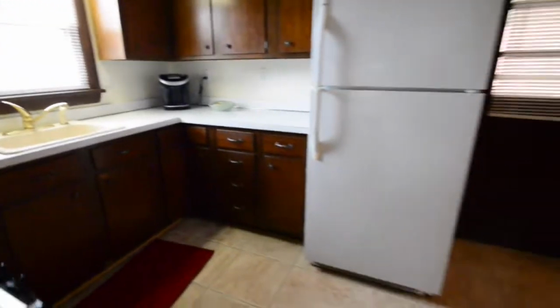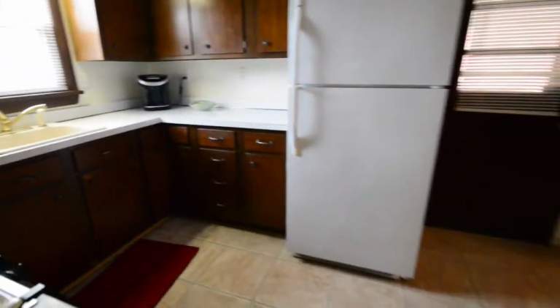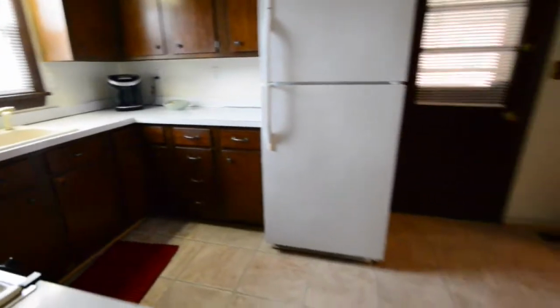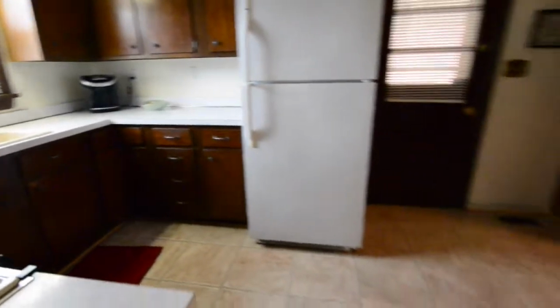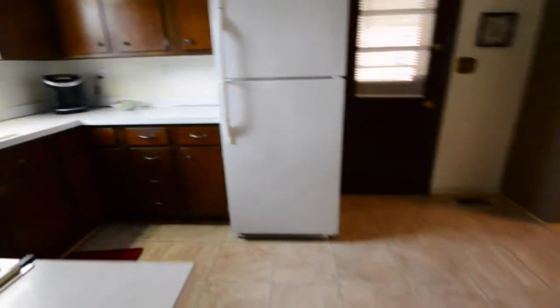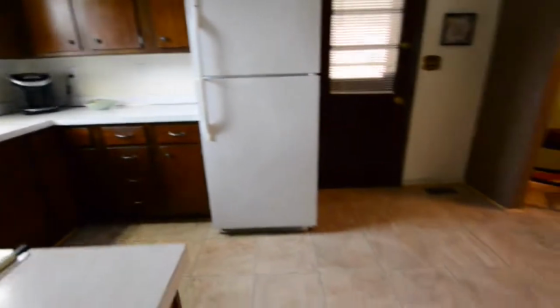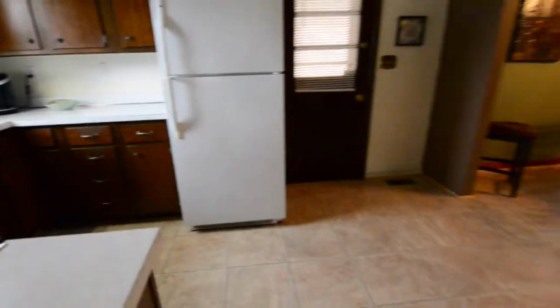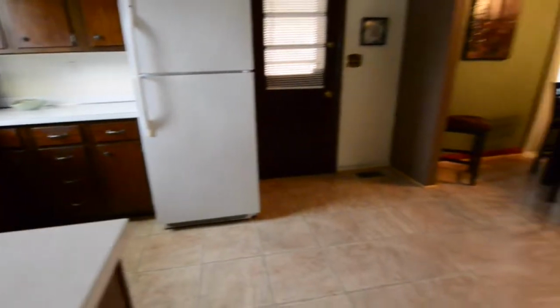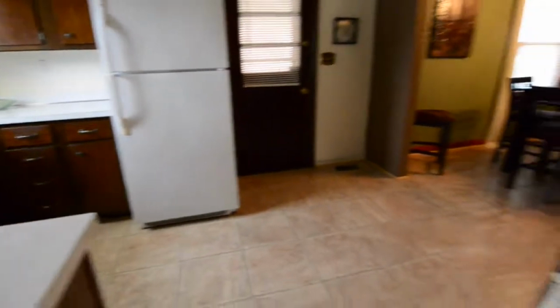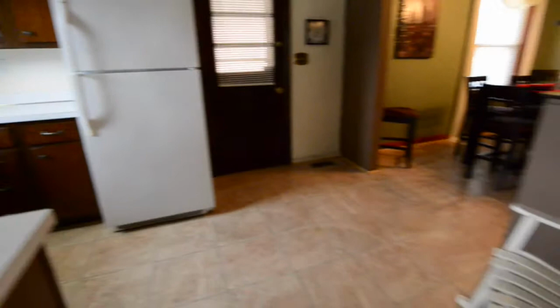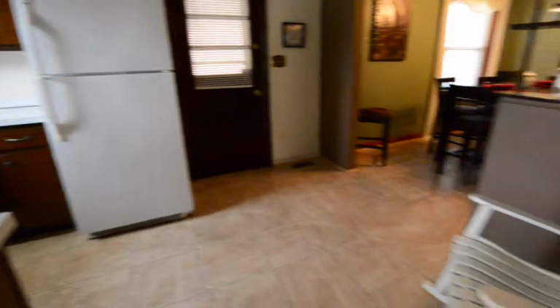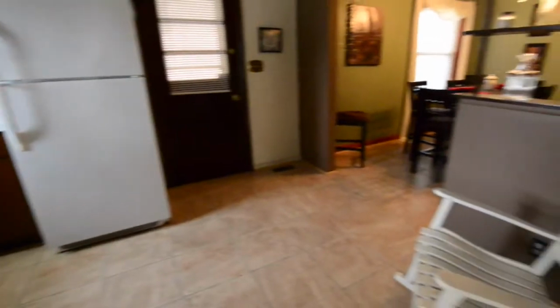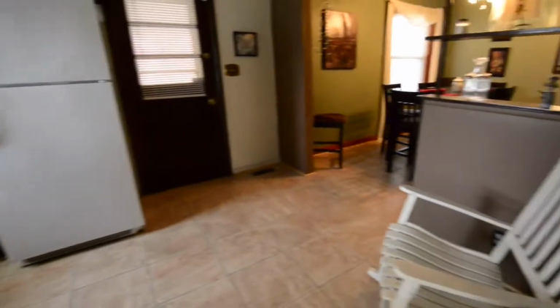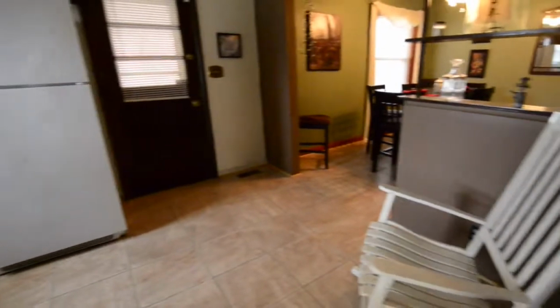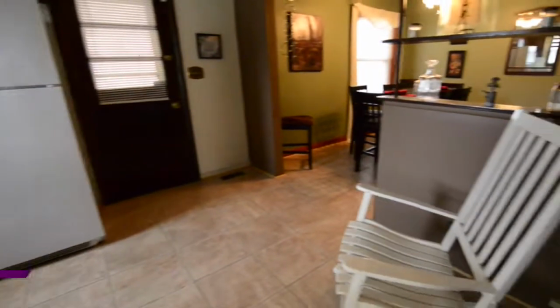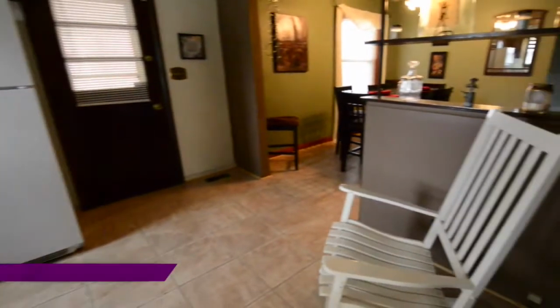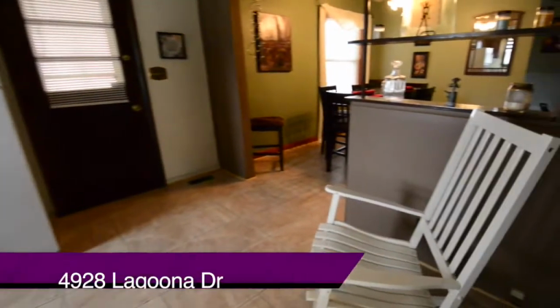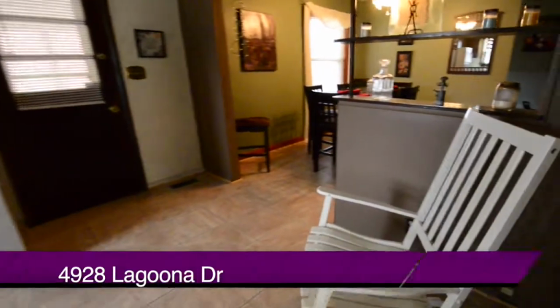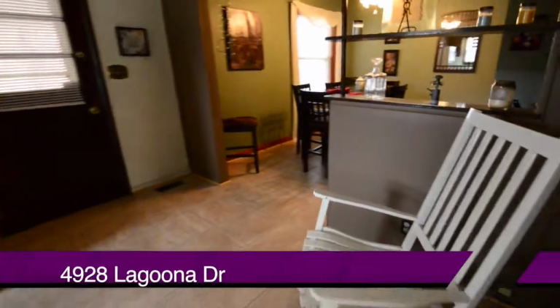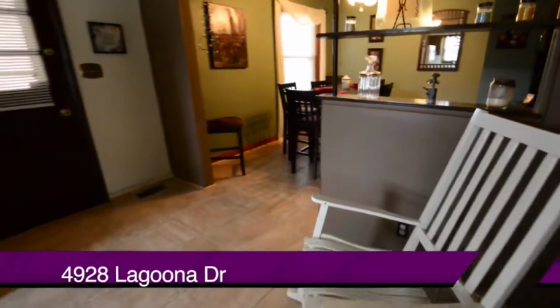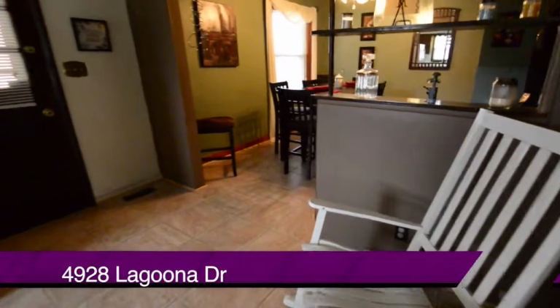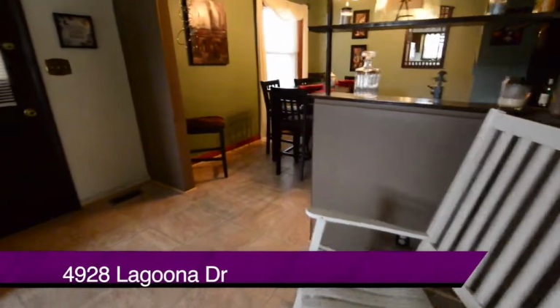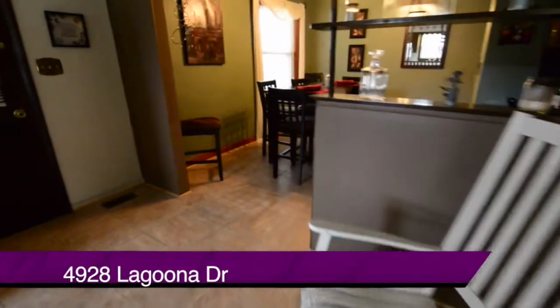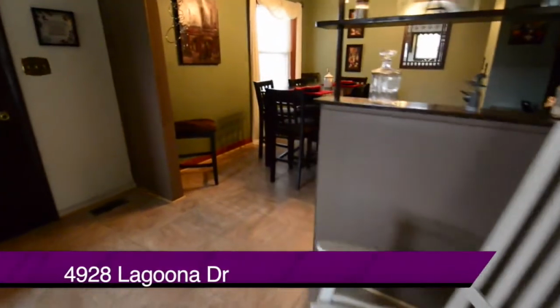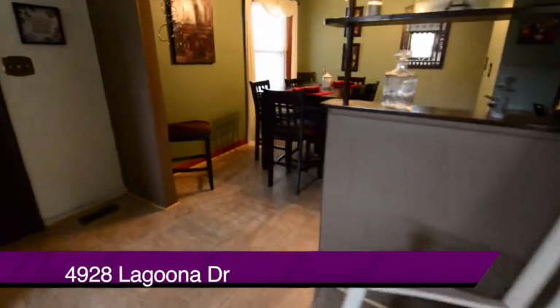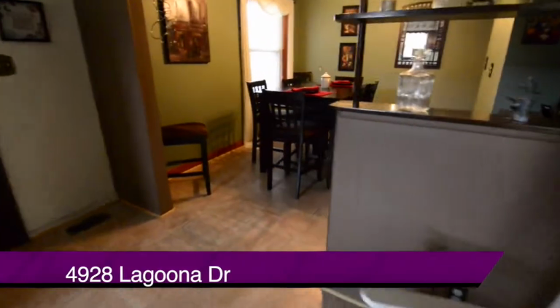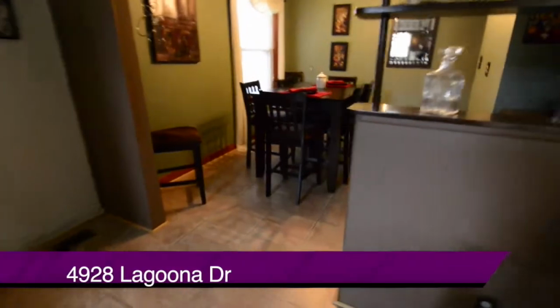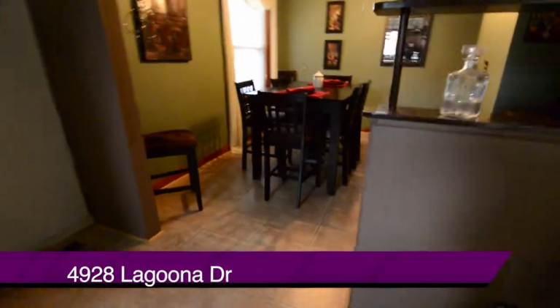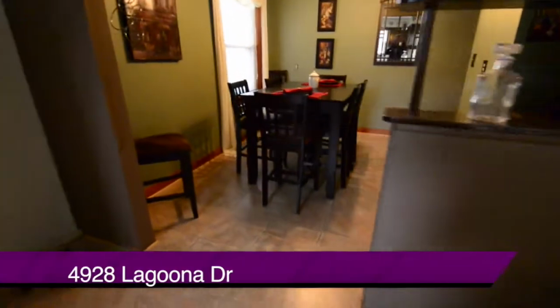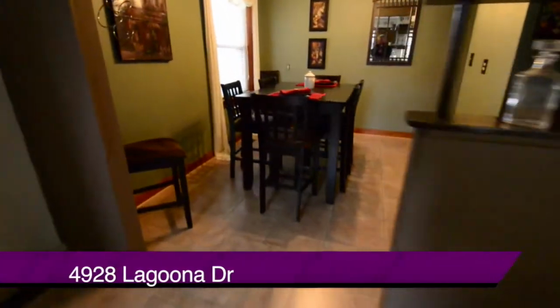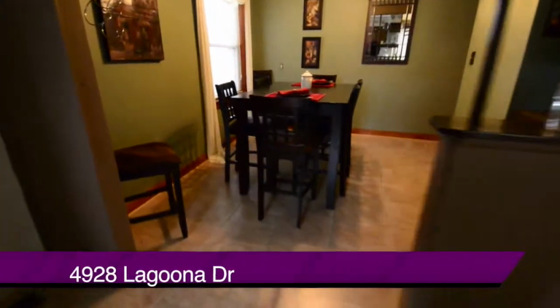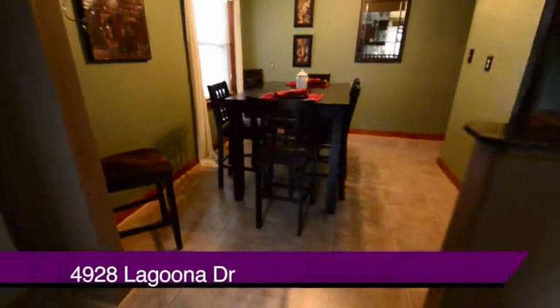And you can see we come around now for those formal dinners — there's plenty of room for a dining room table as well.